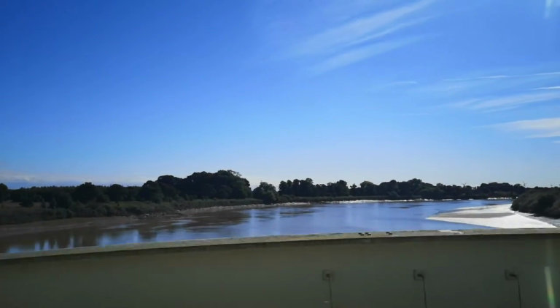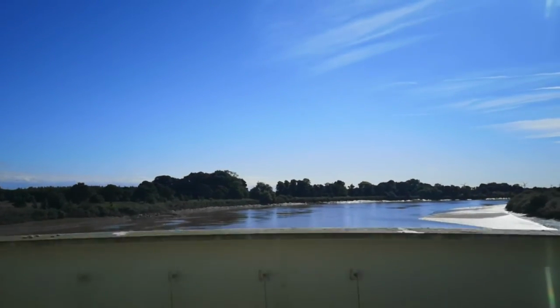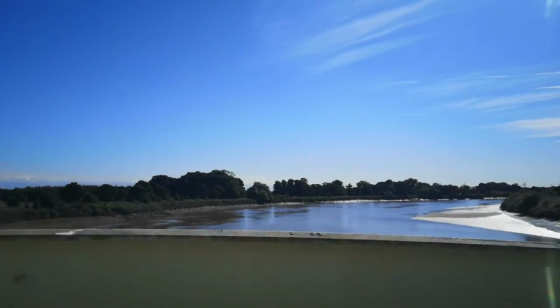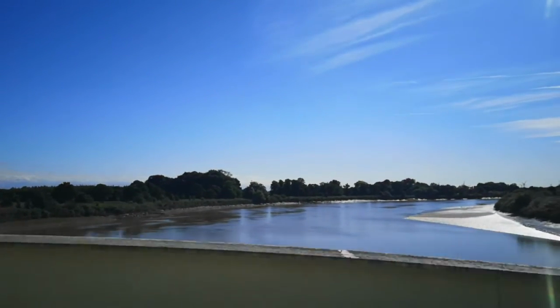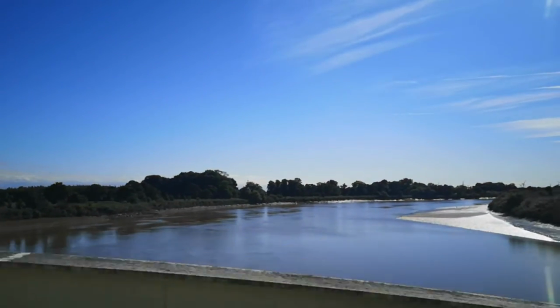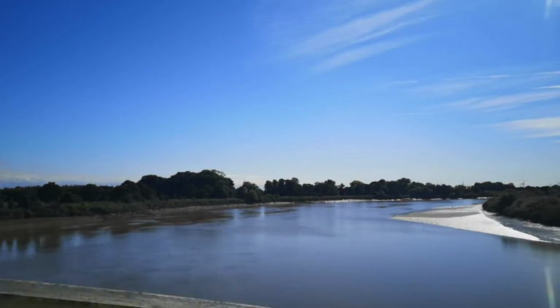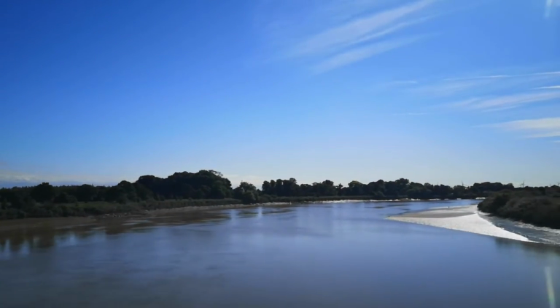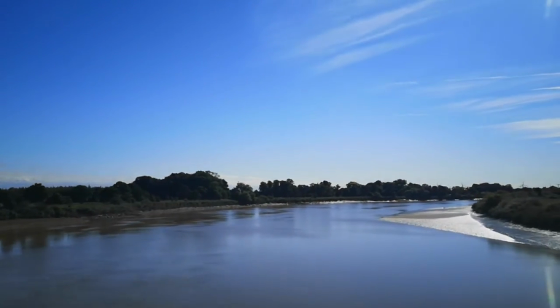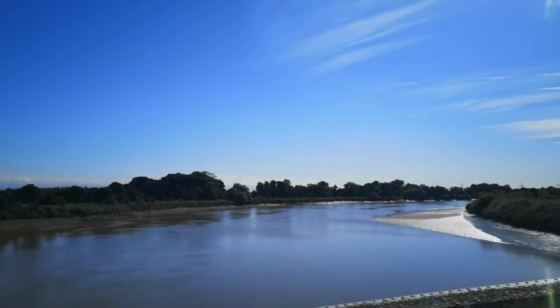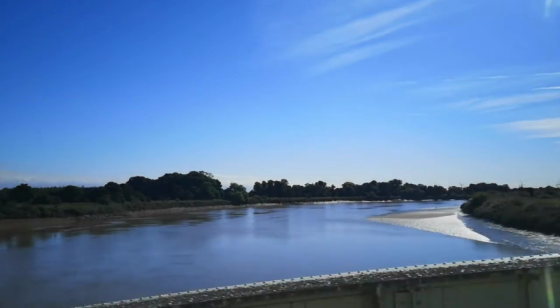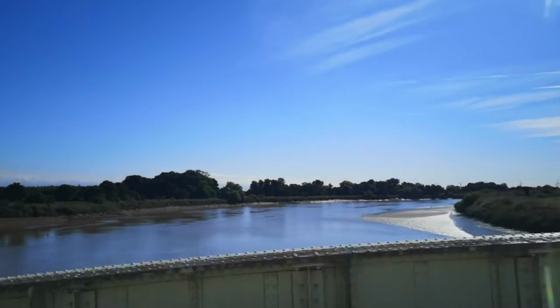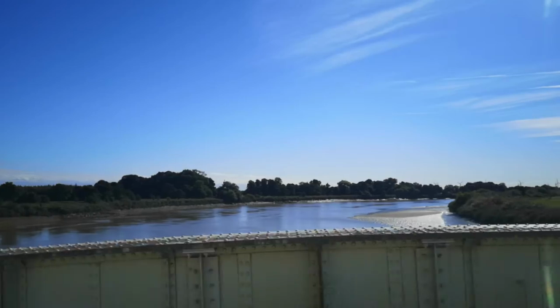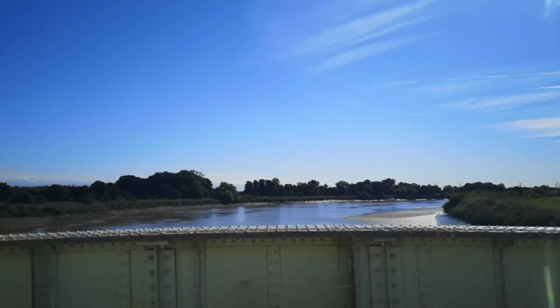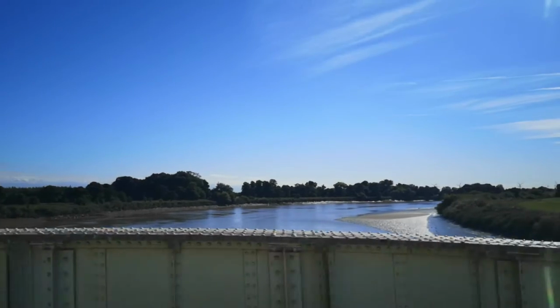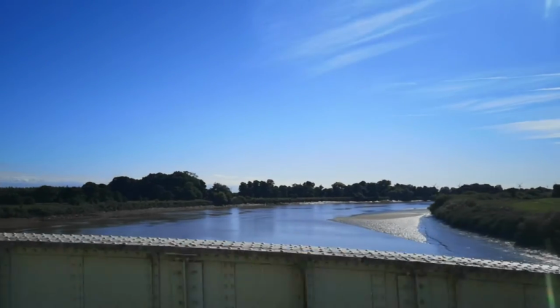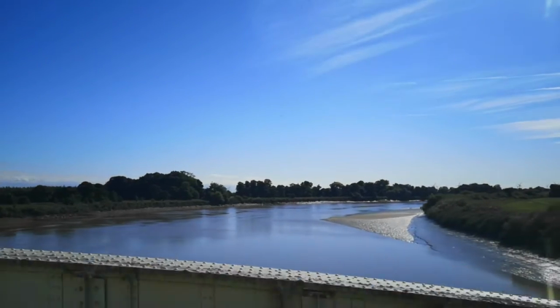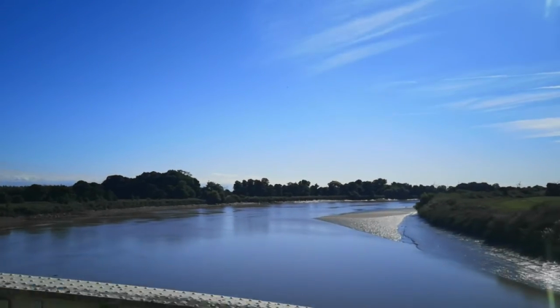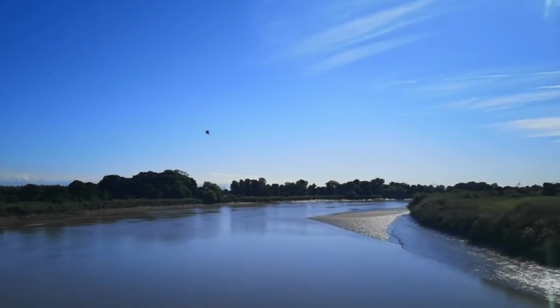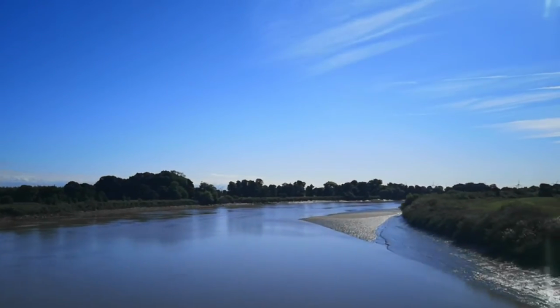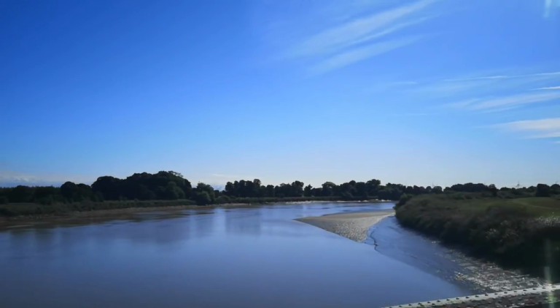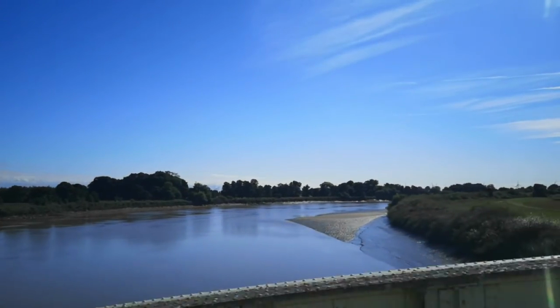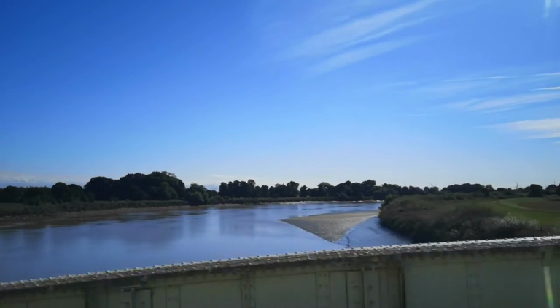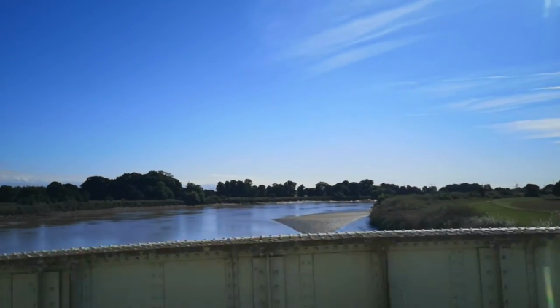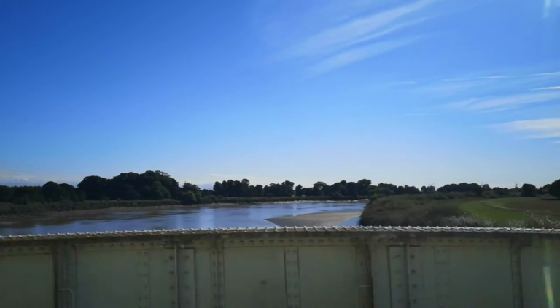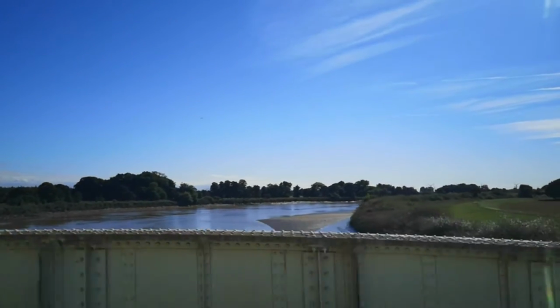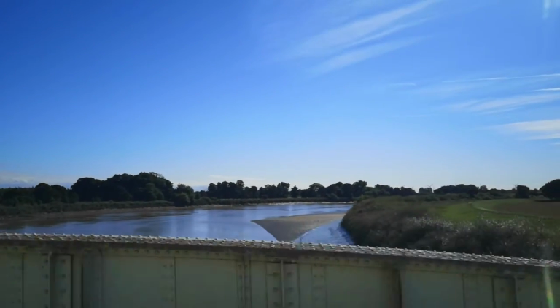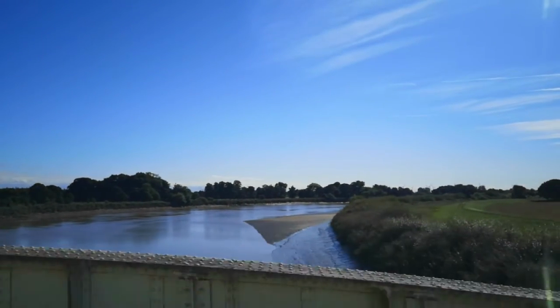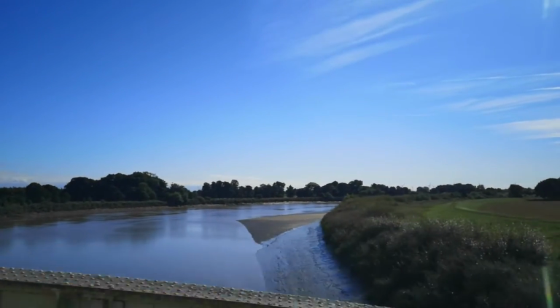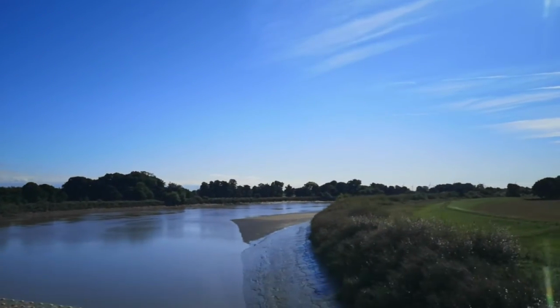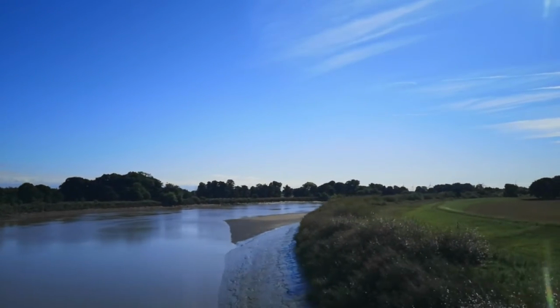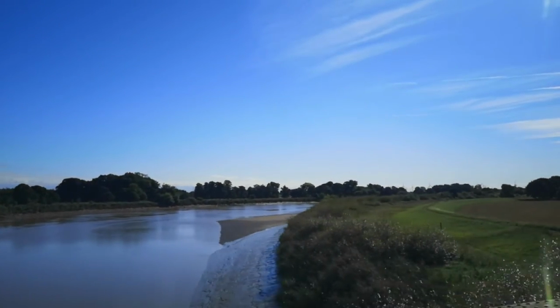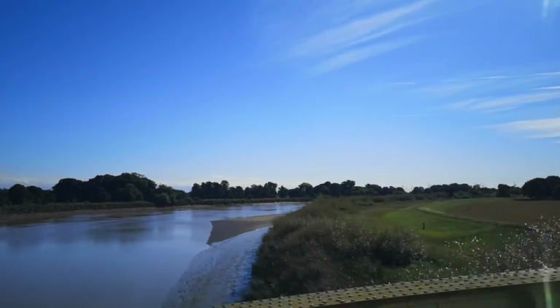Look, there's my spot — by the river, under the bridge, just about now.